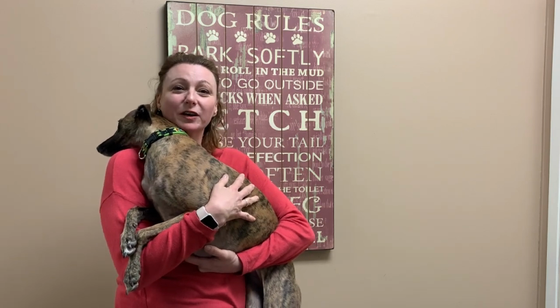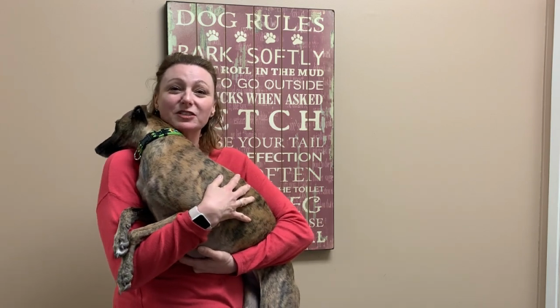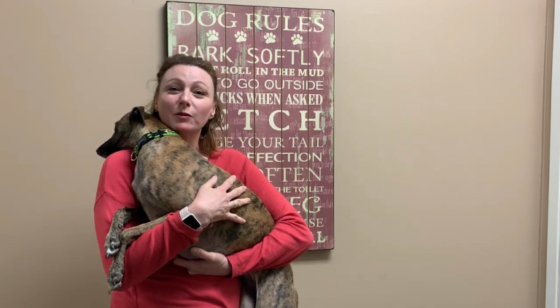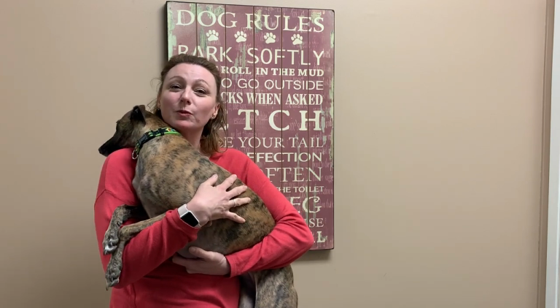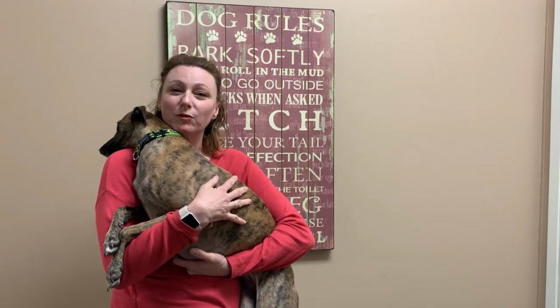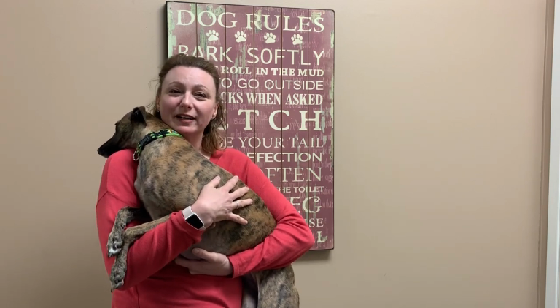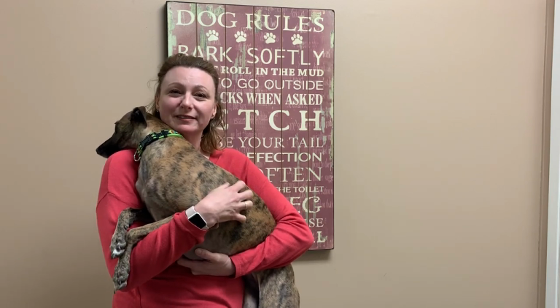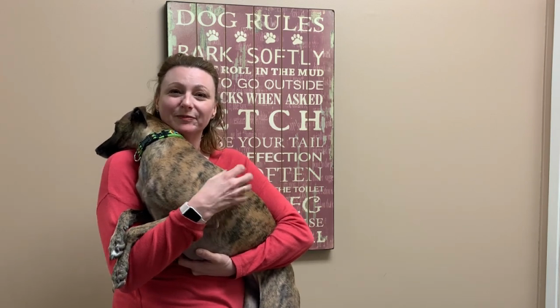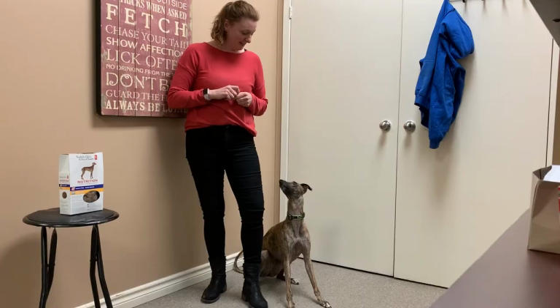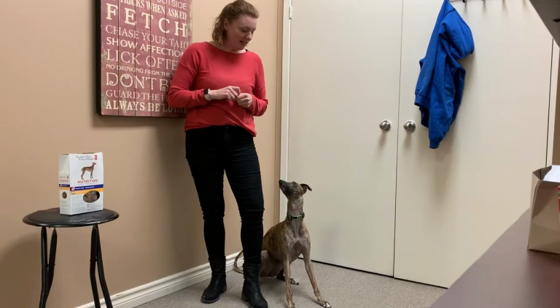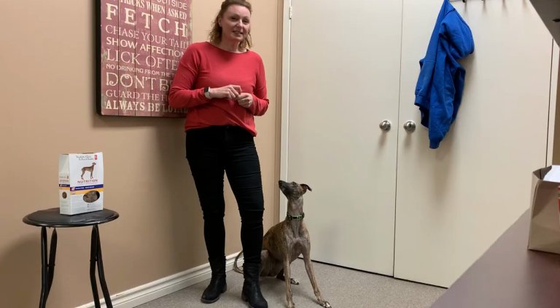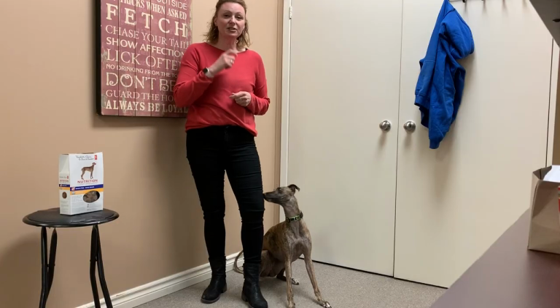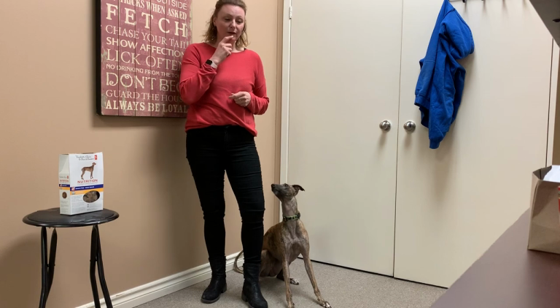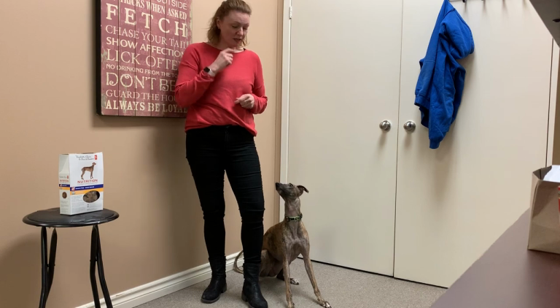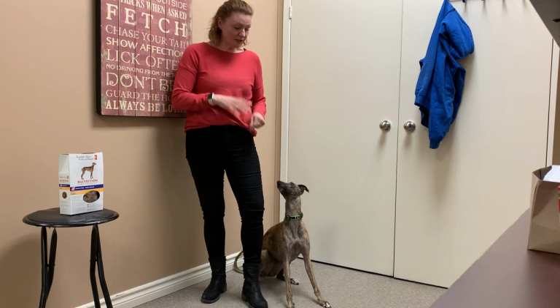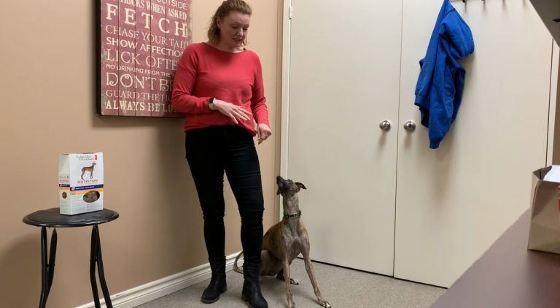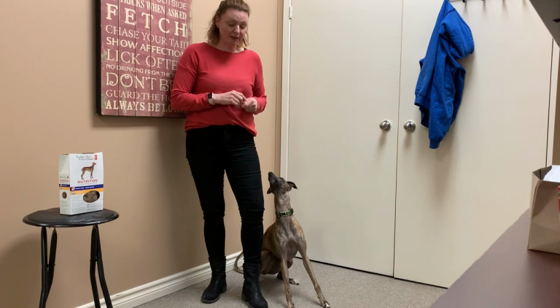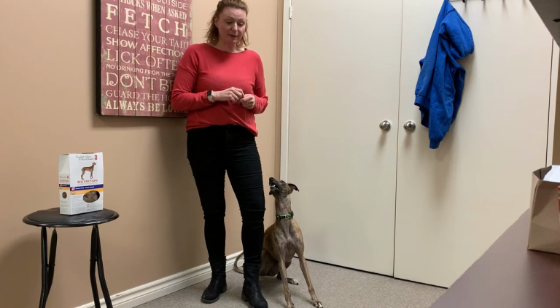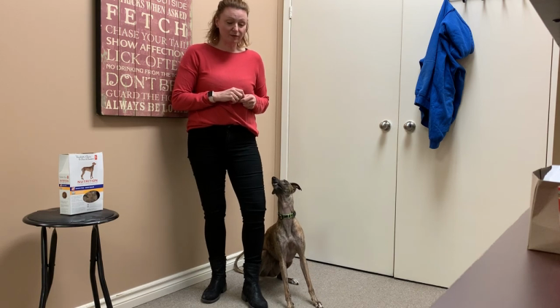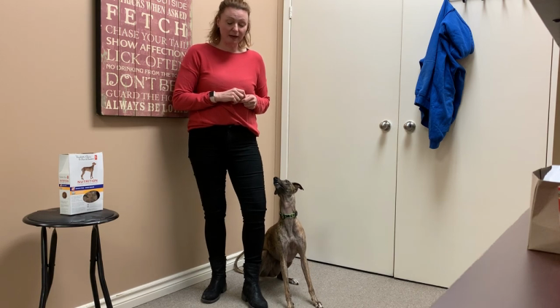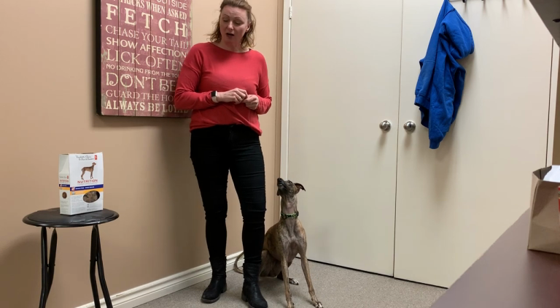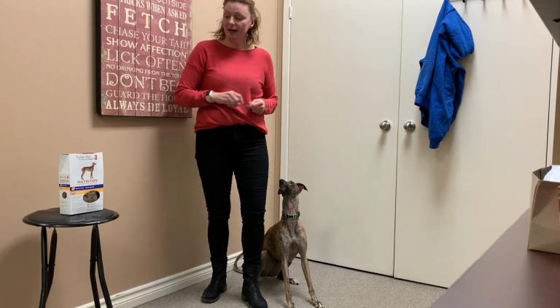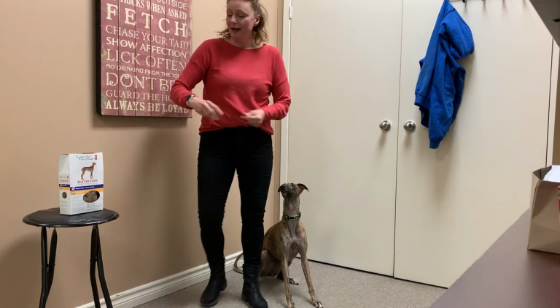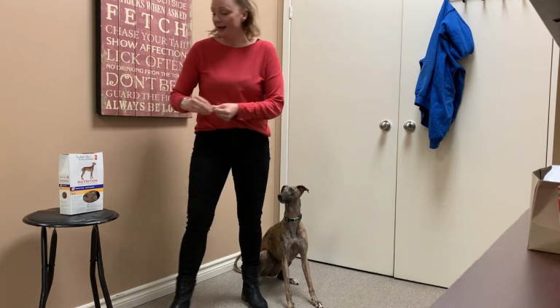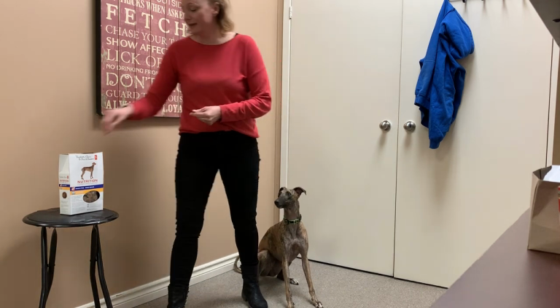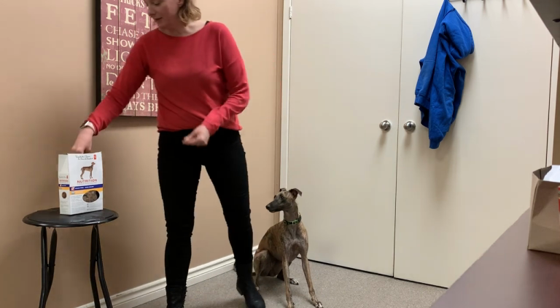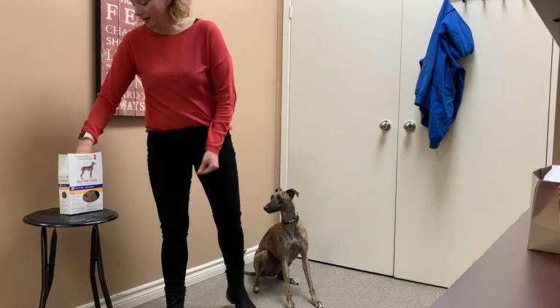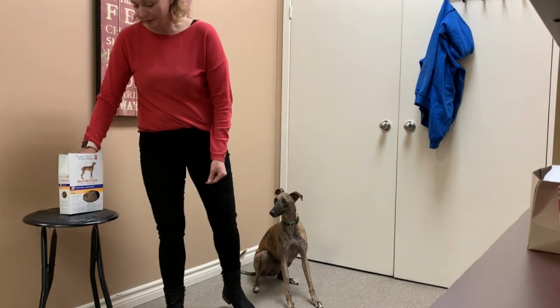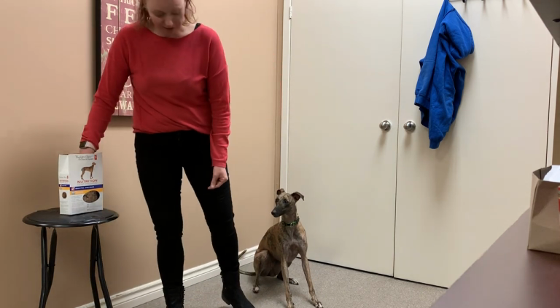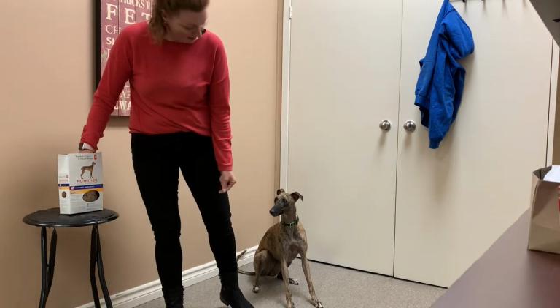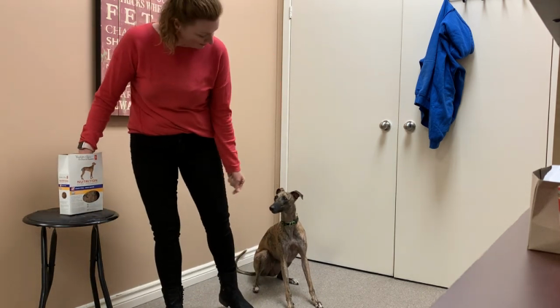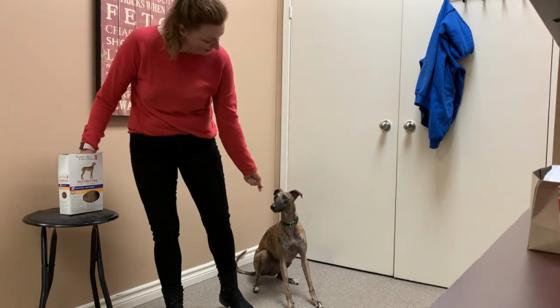We're going to start with weave walking. To teach the weave walk, I just need a bit of space for my dog, and I'm going to grab some of her favorite treats.